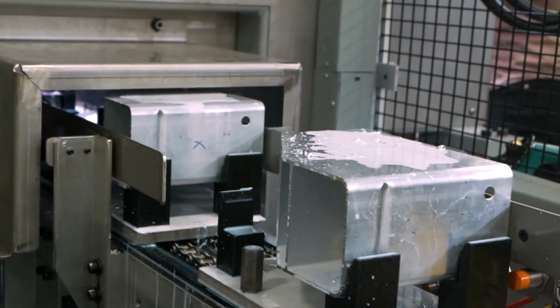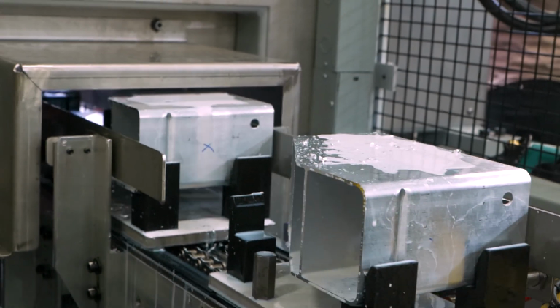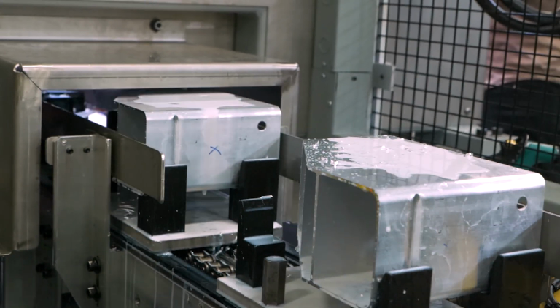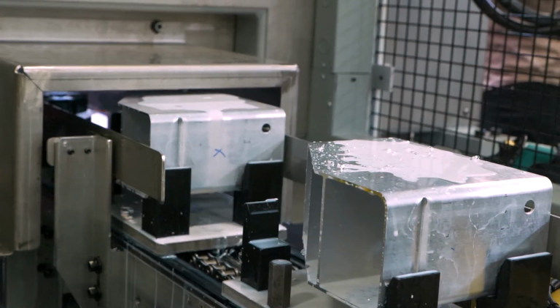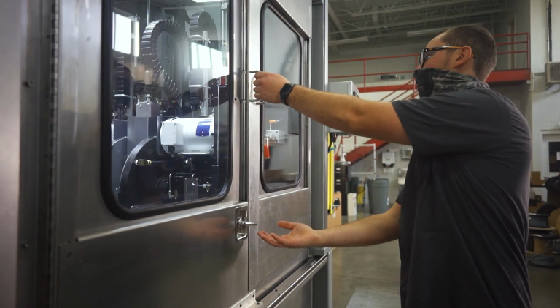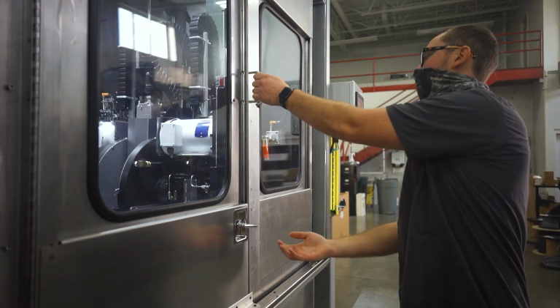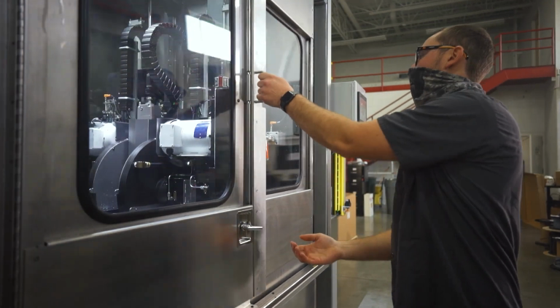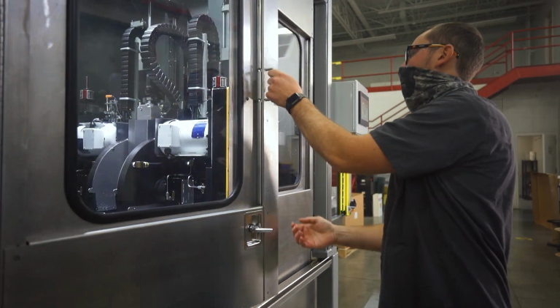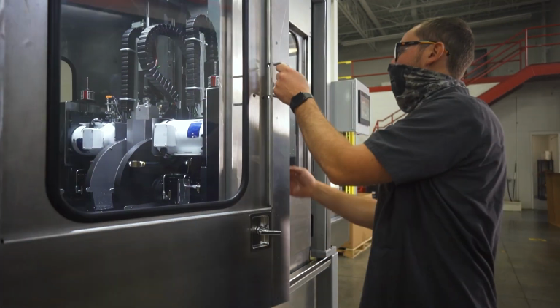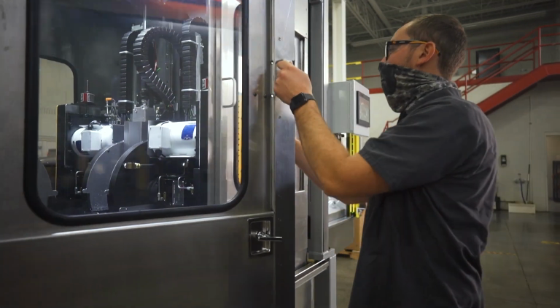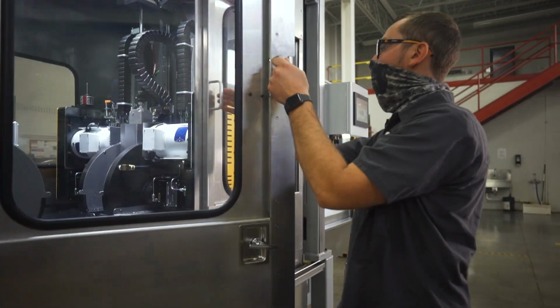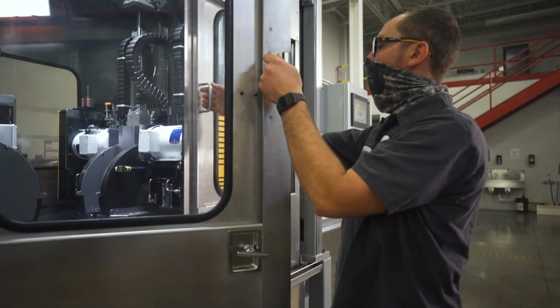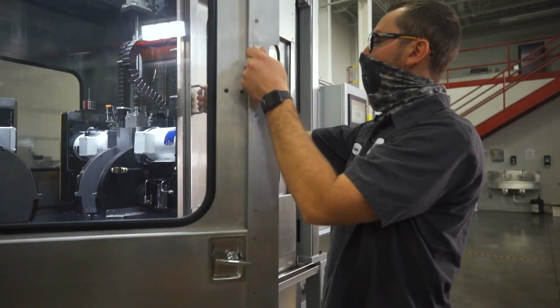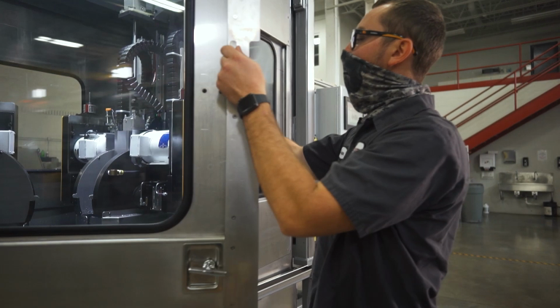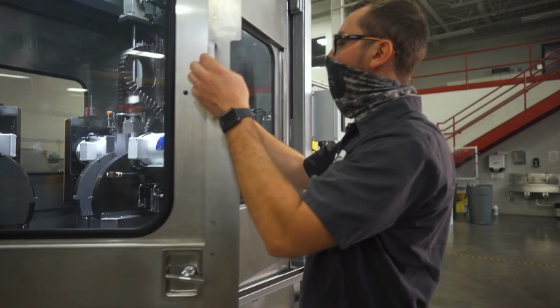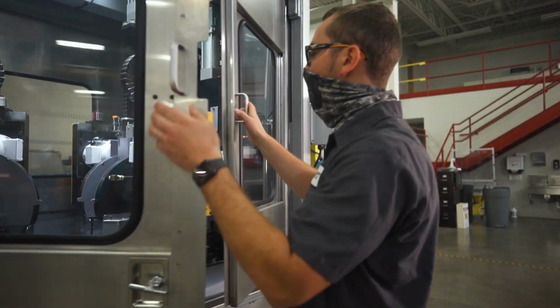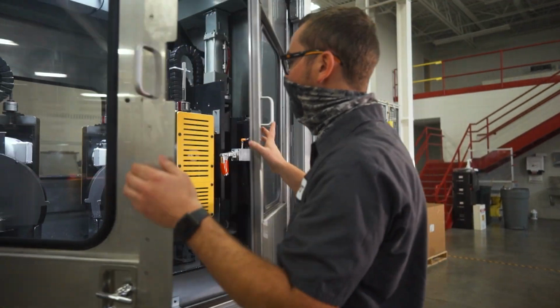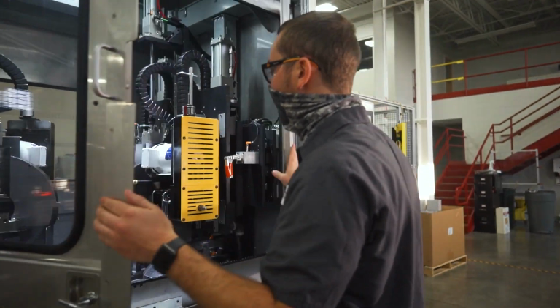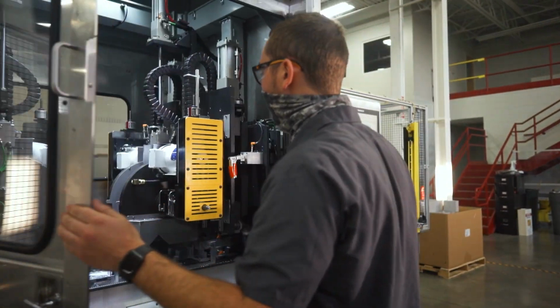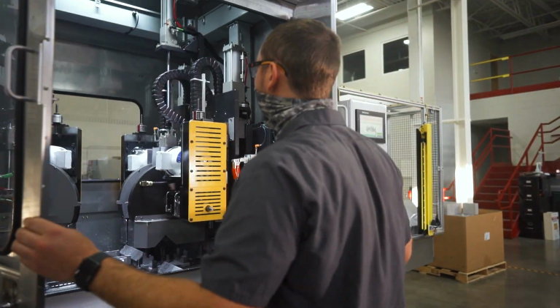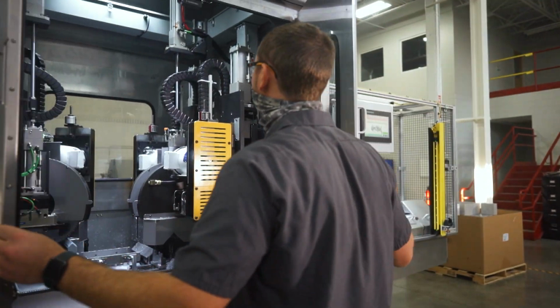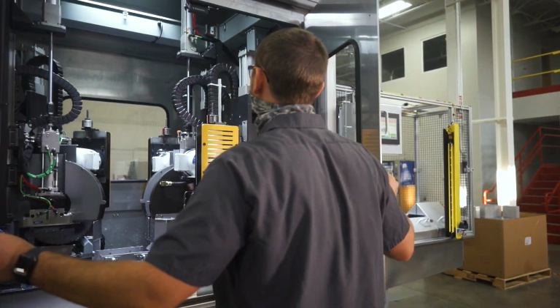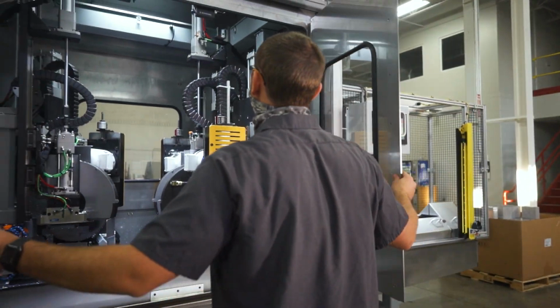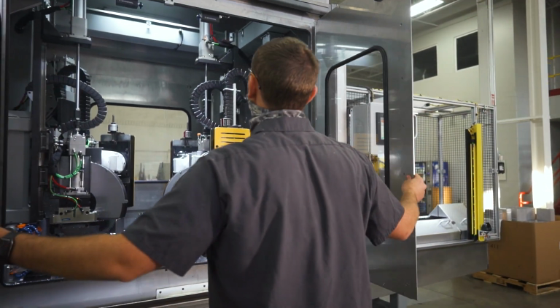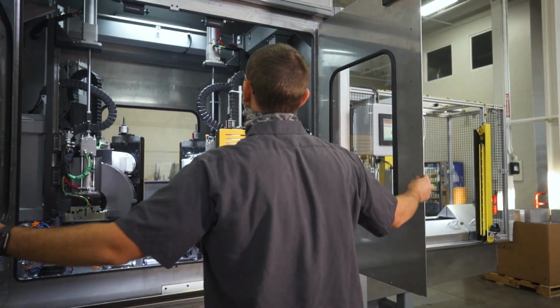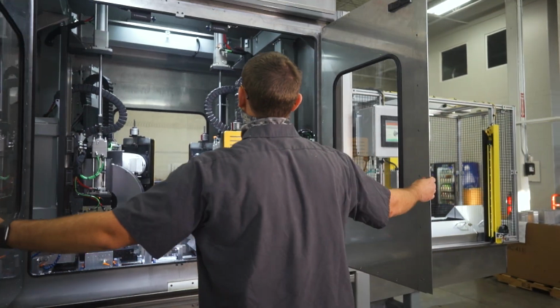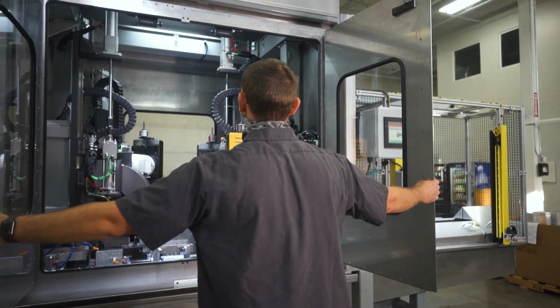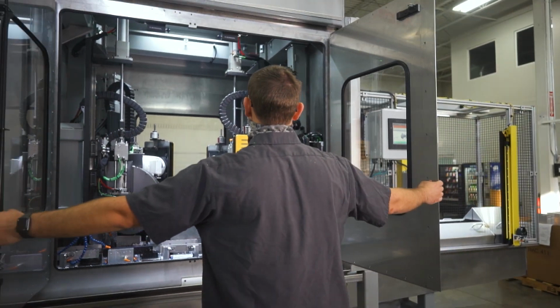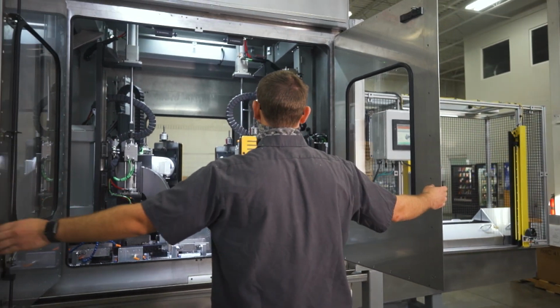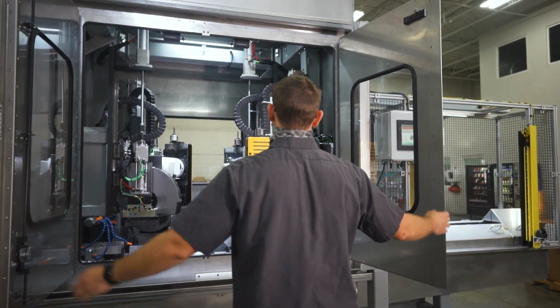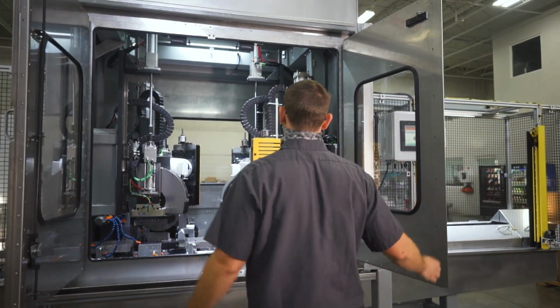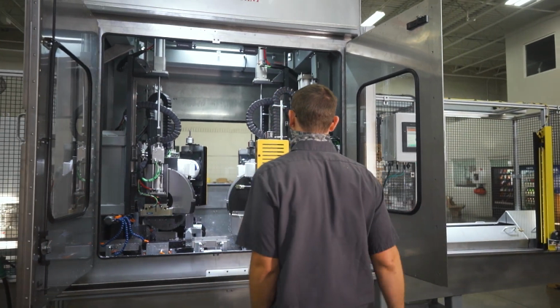If you need an aluminum extrusion saw of any kind, start a conversation with Paramount Tool today.